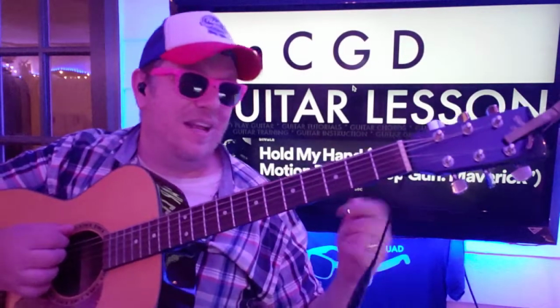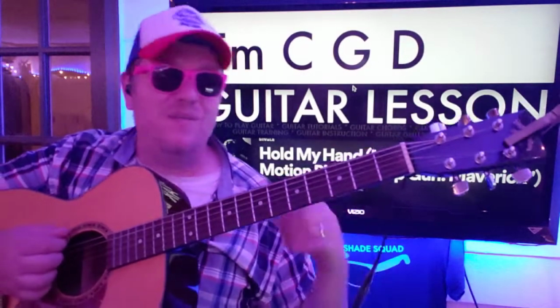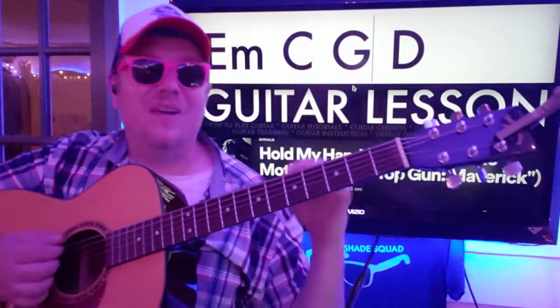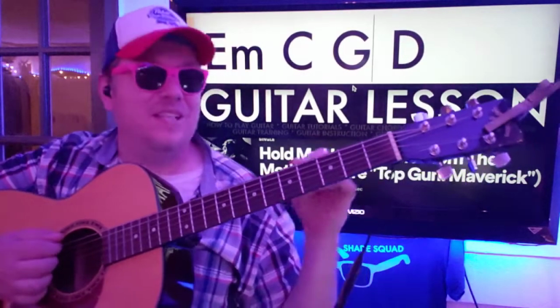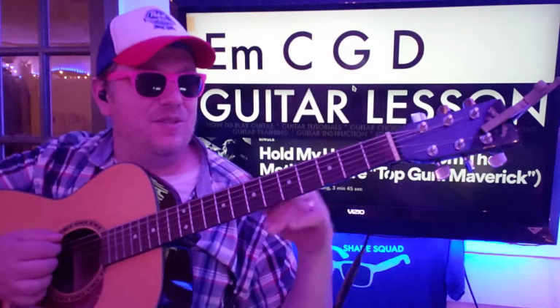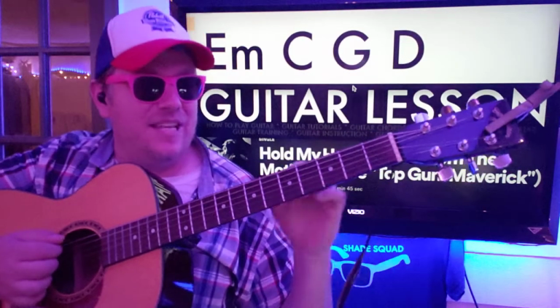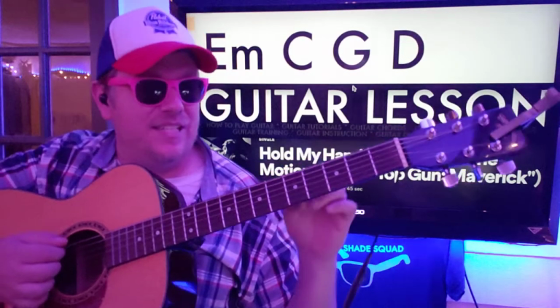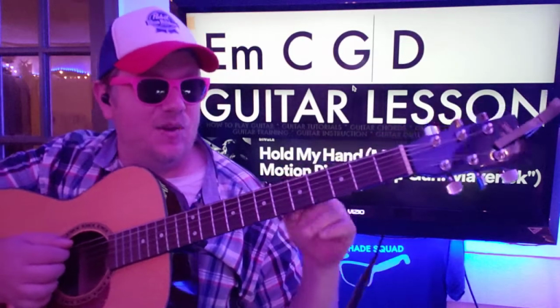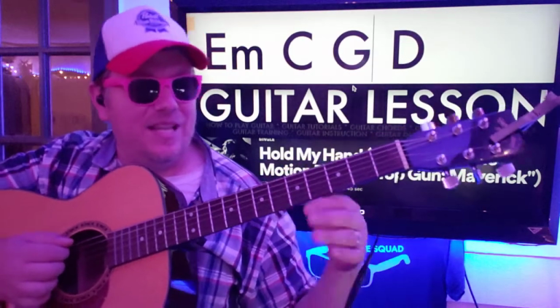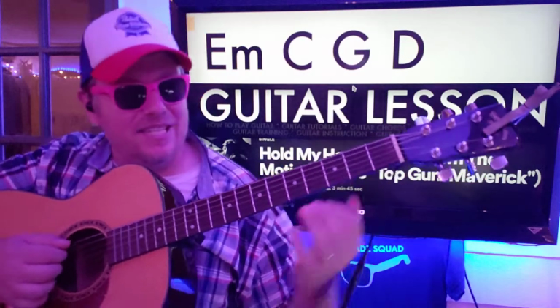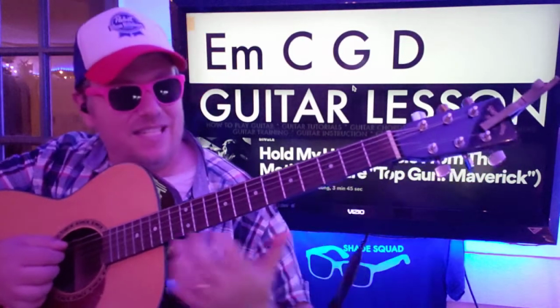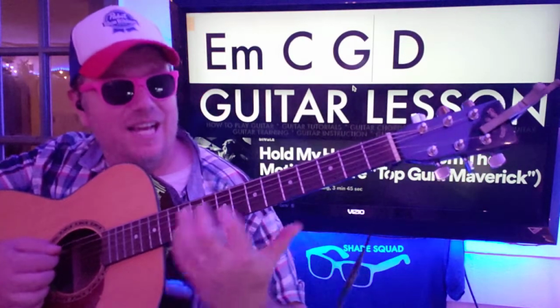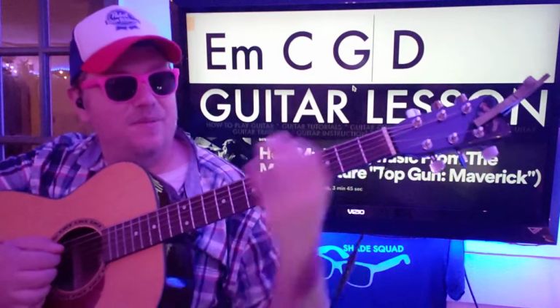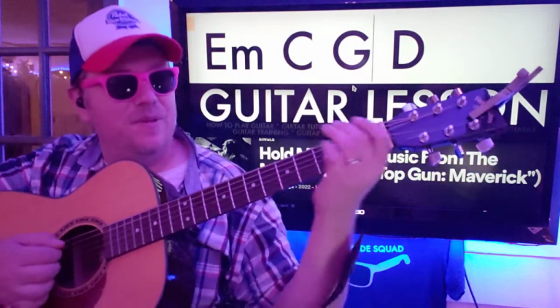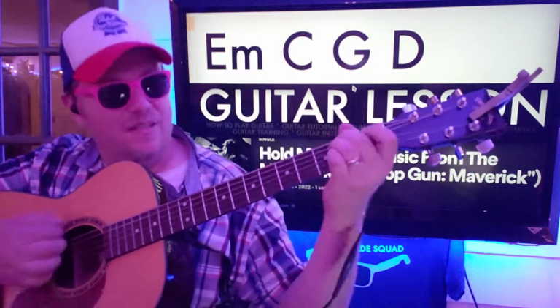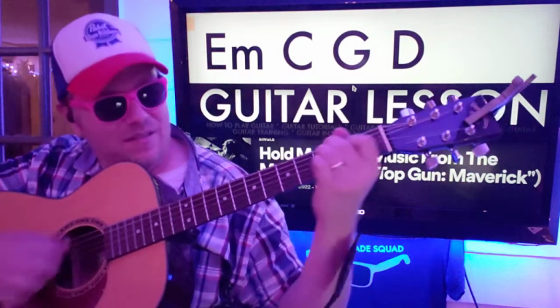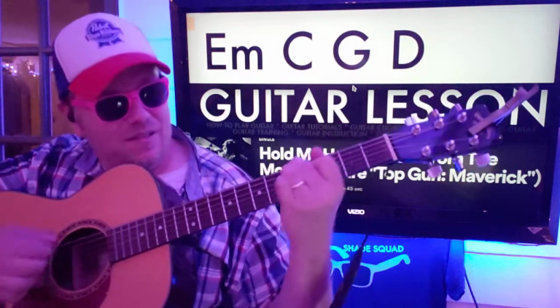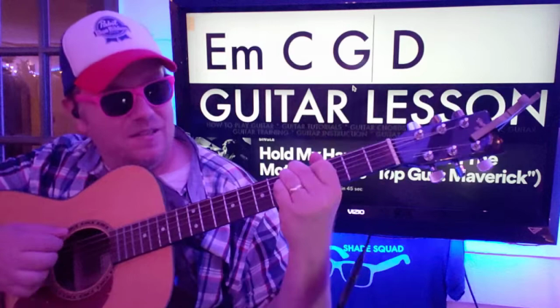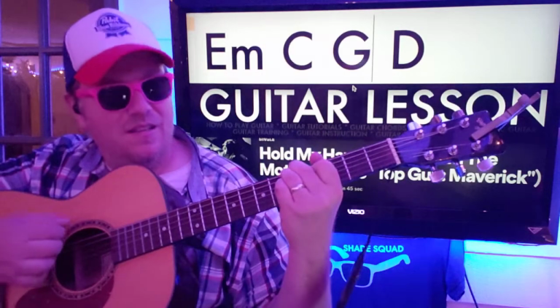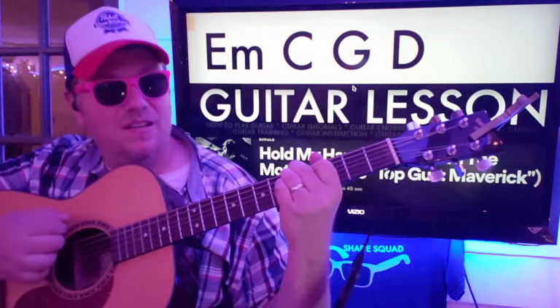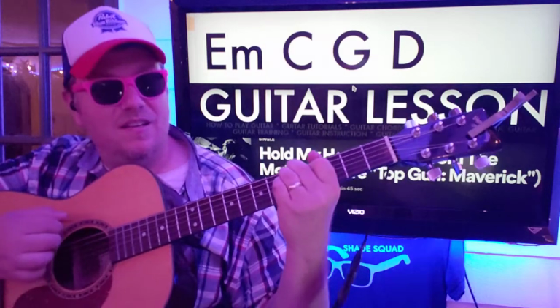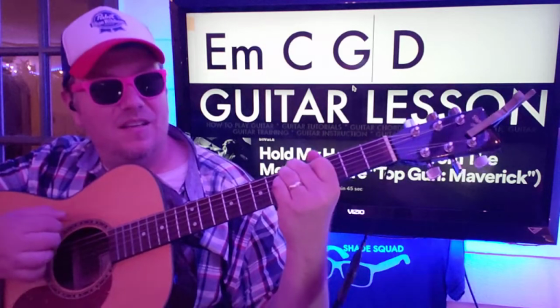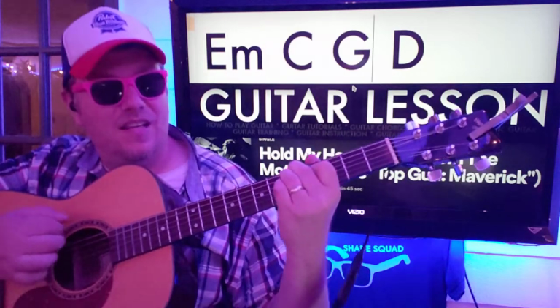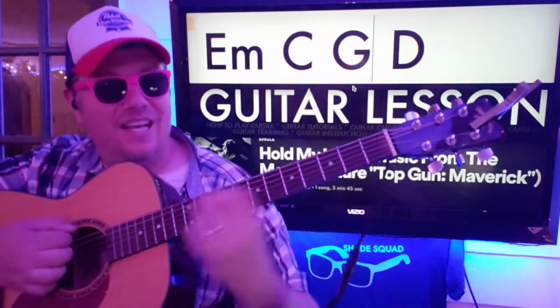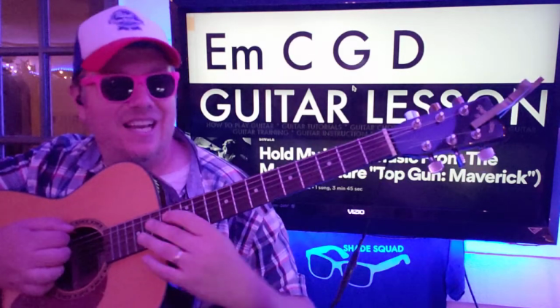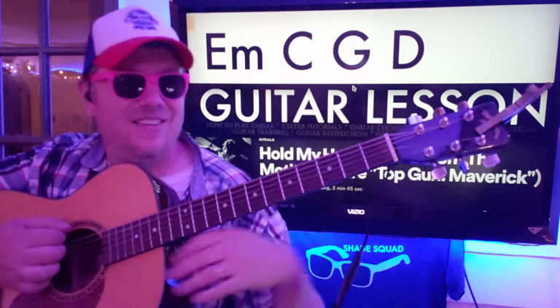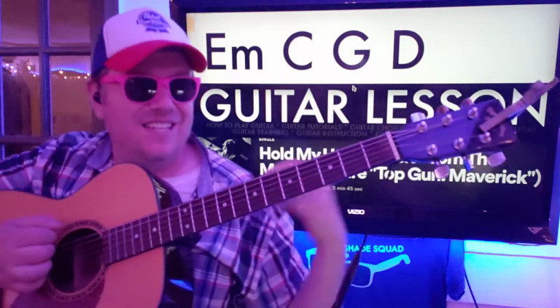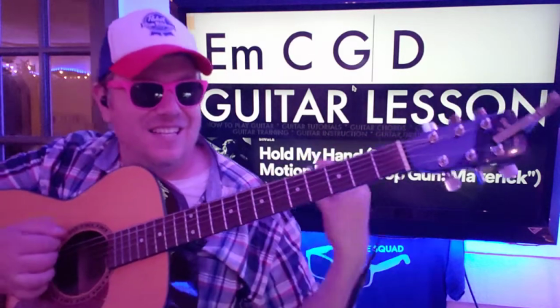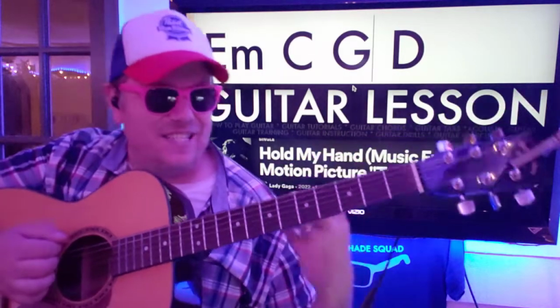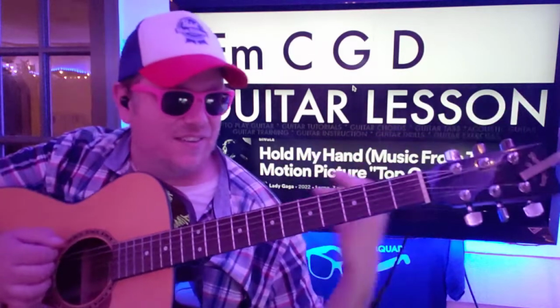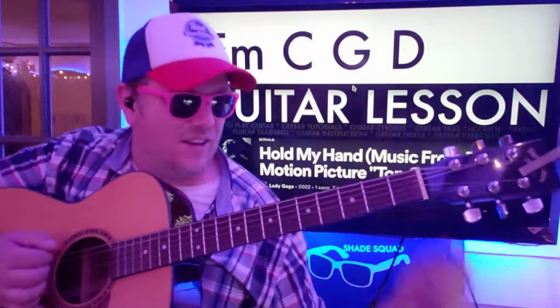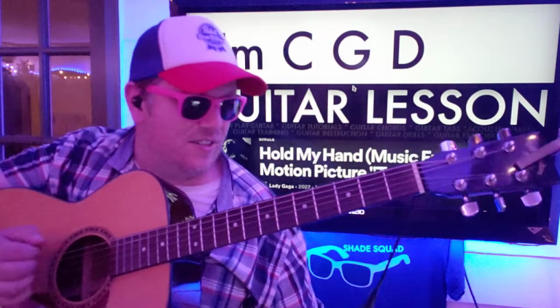When I do that D chord, I like to slide up to it. It kind of gives it a nice character.